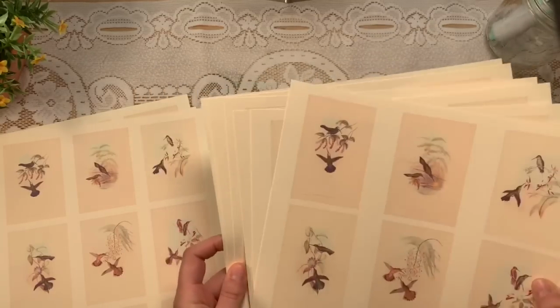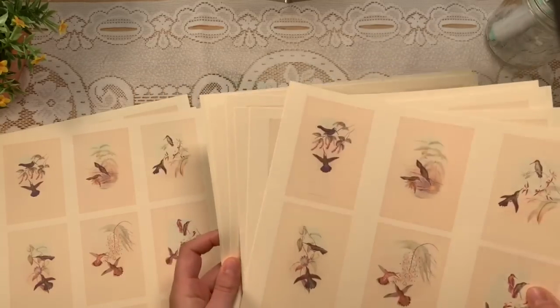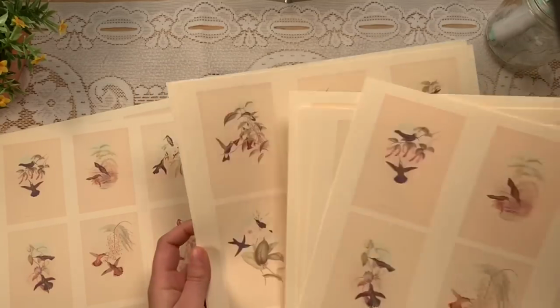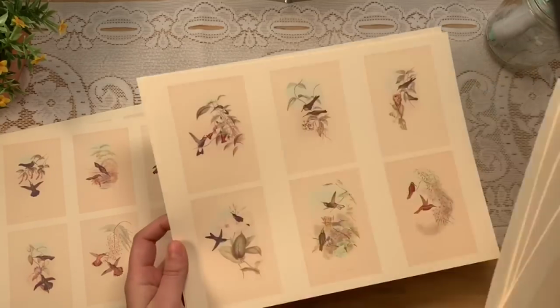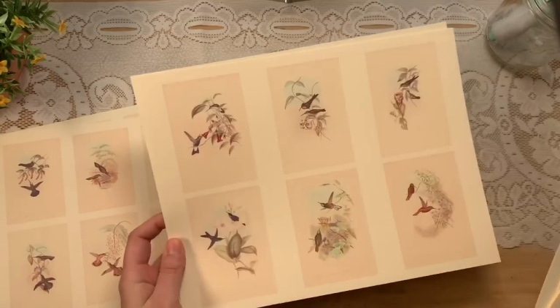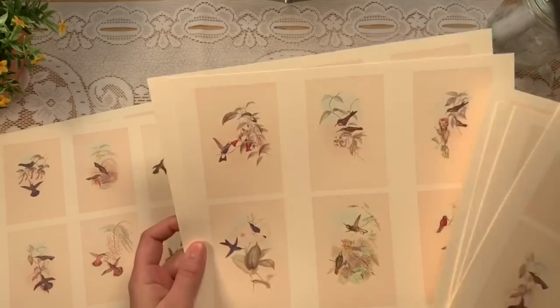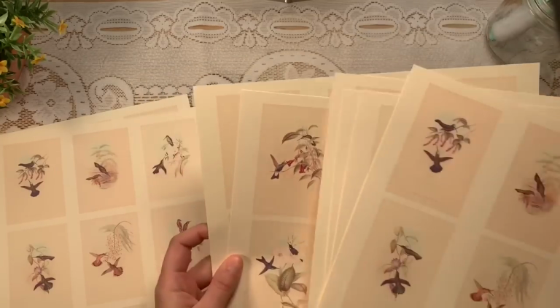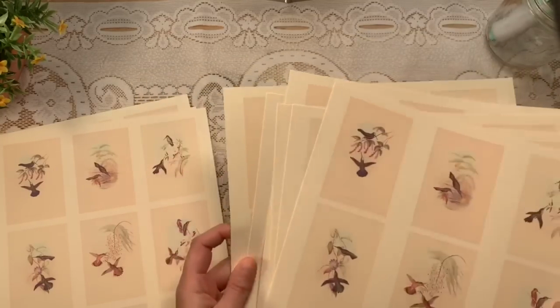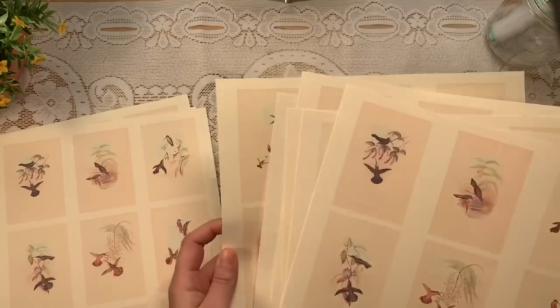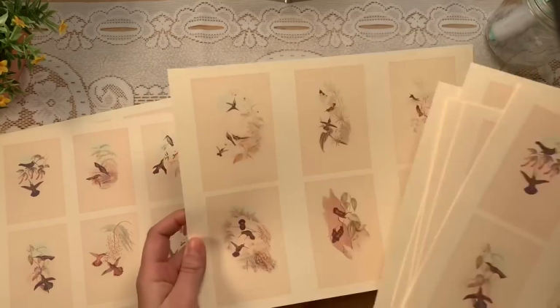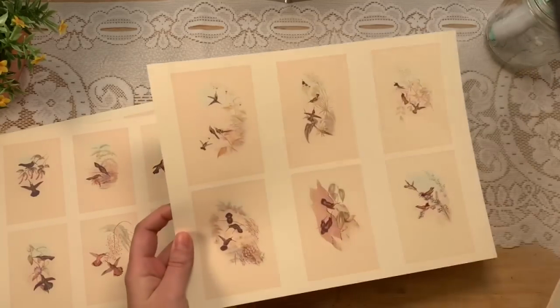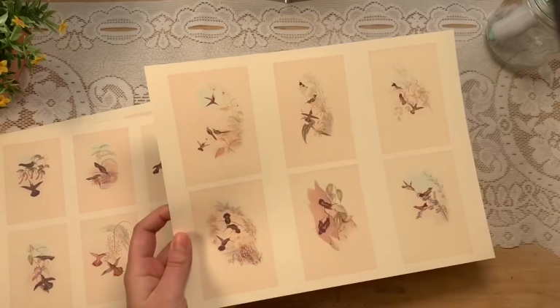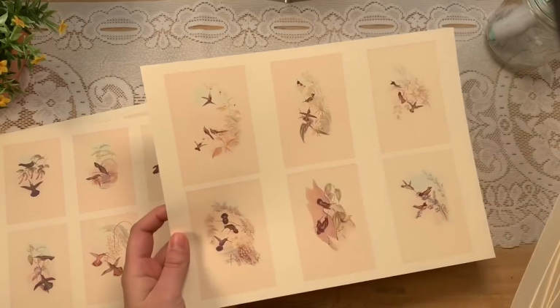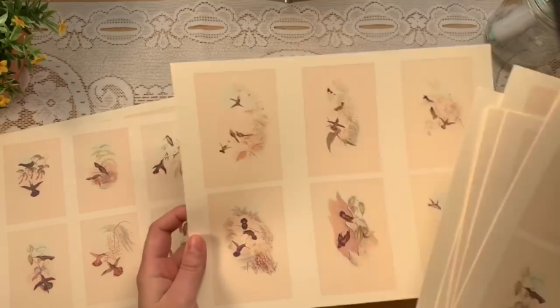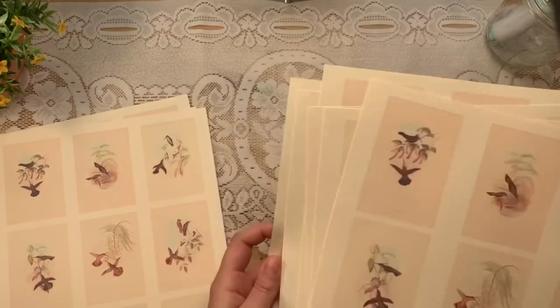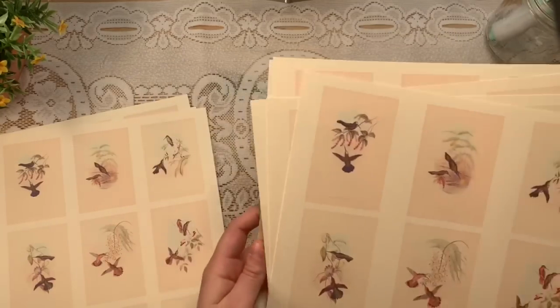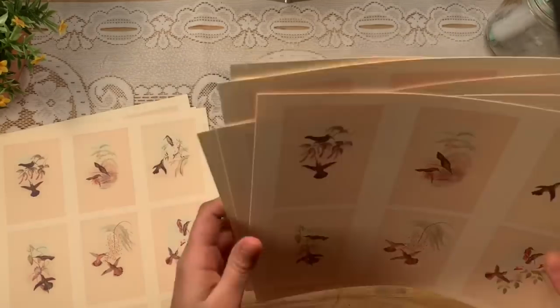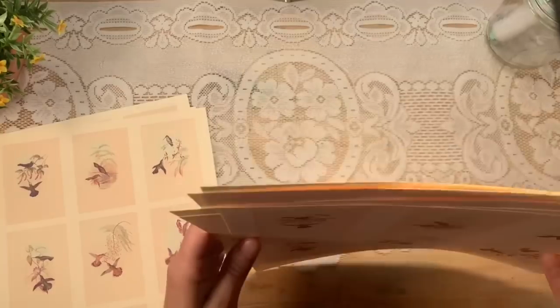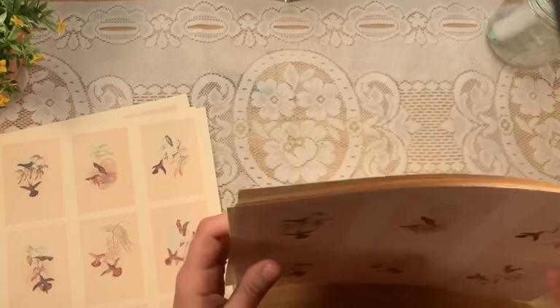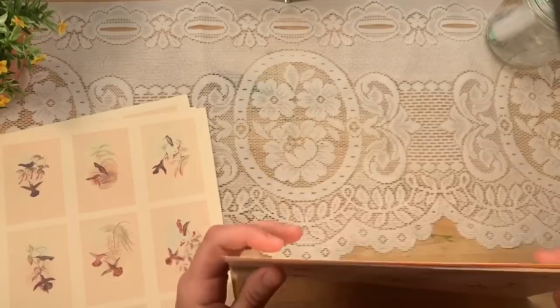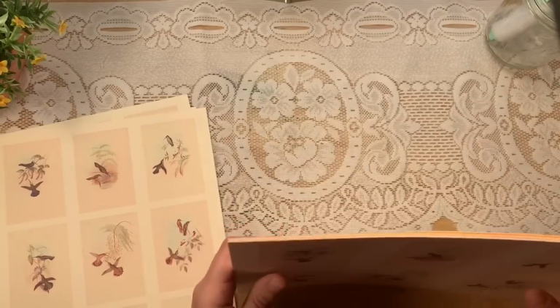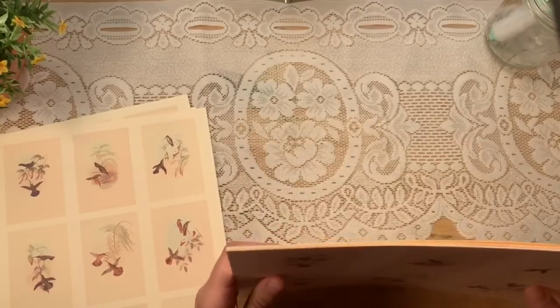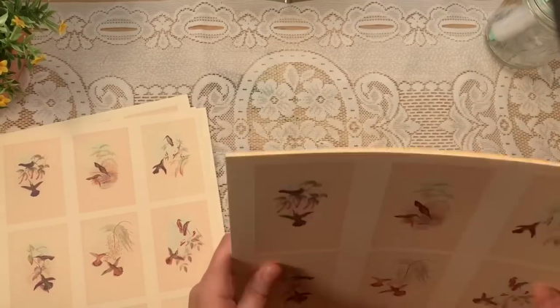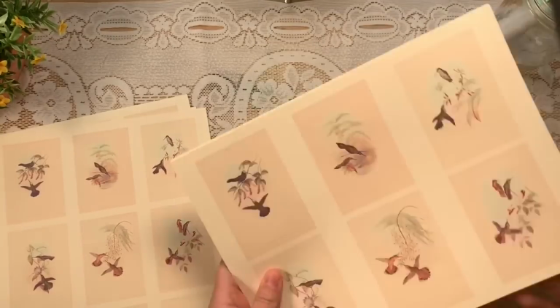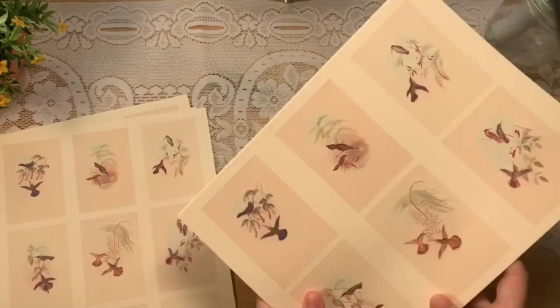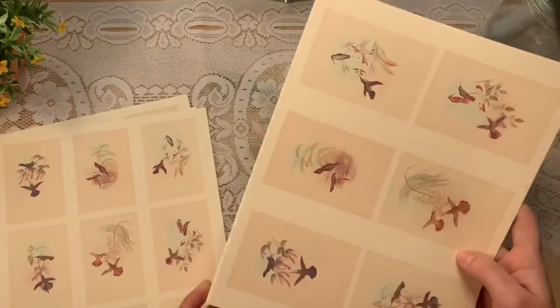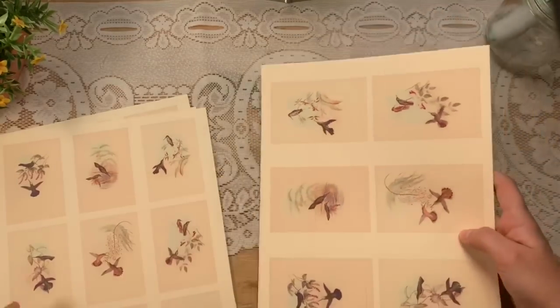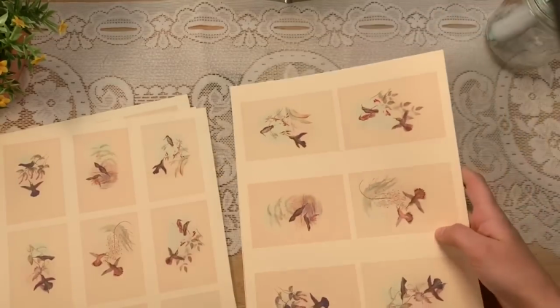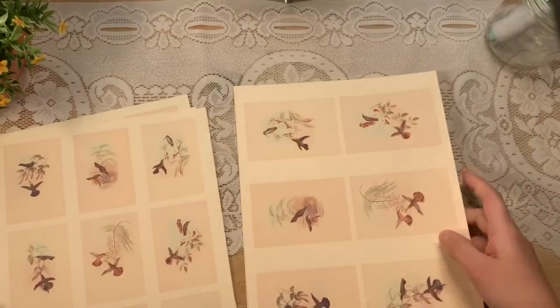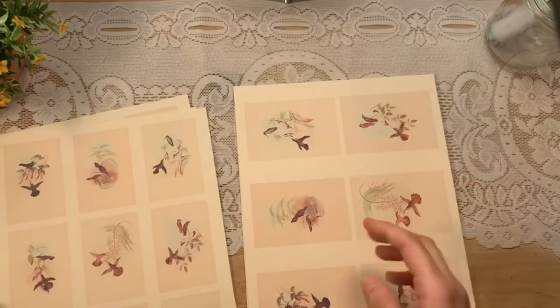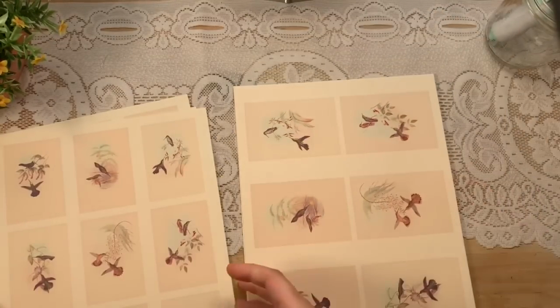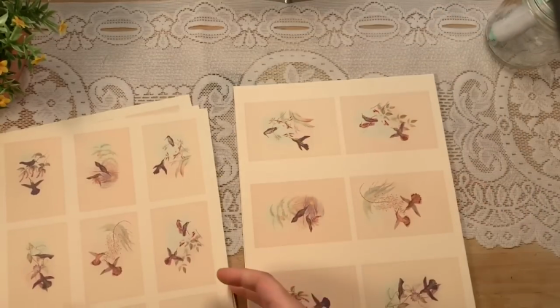They're also available digitally, so if you're interested in that as well, you can do that.